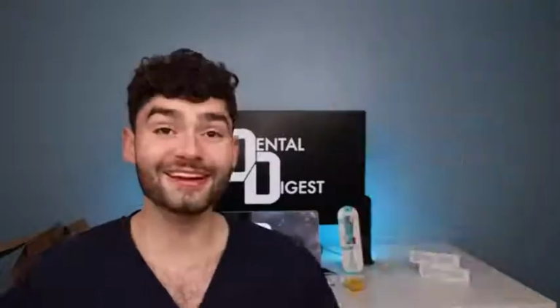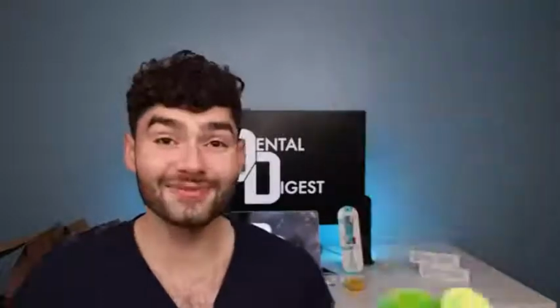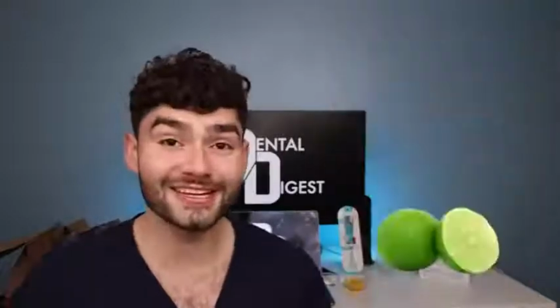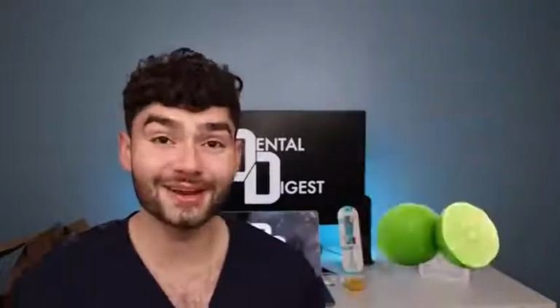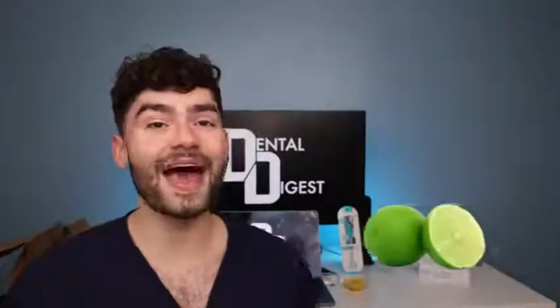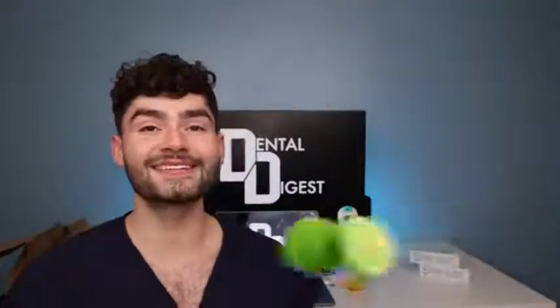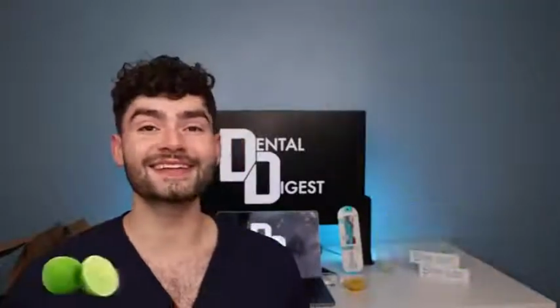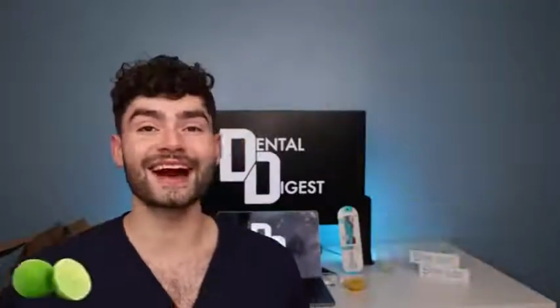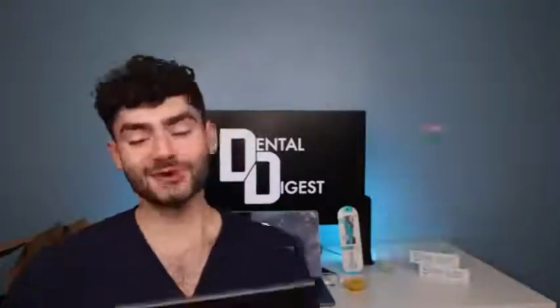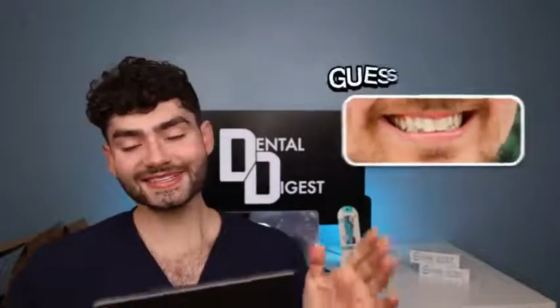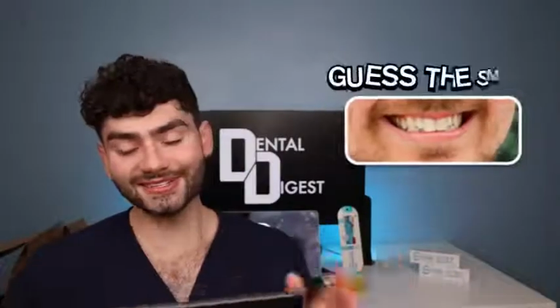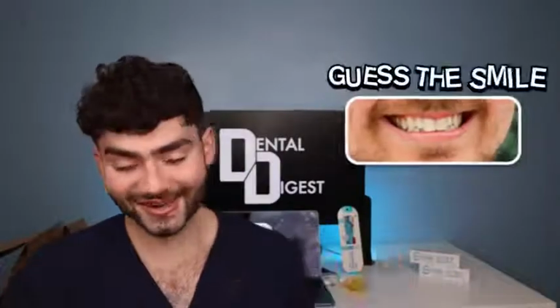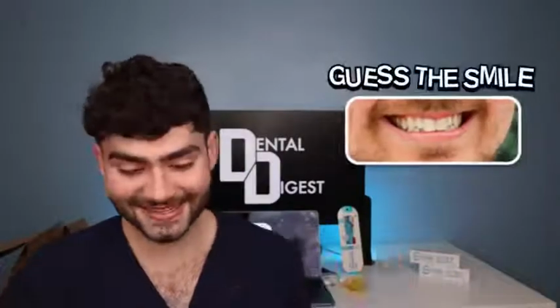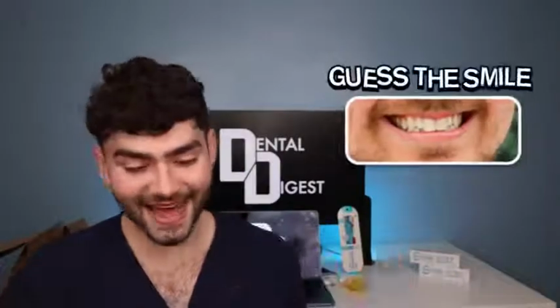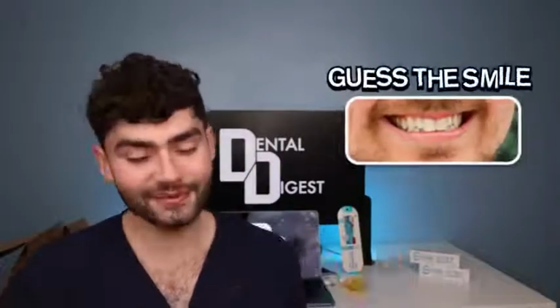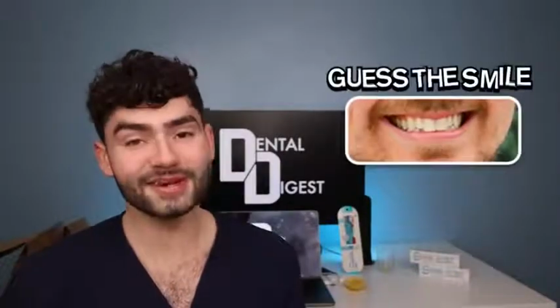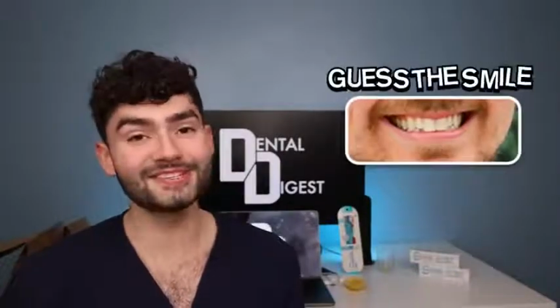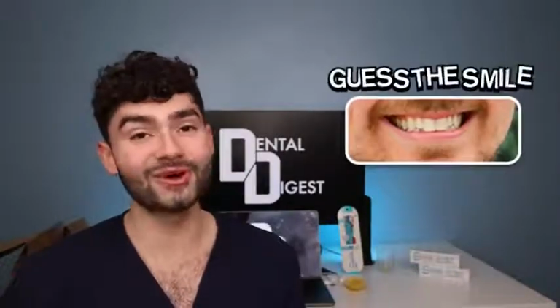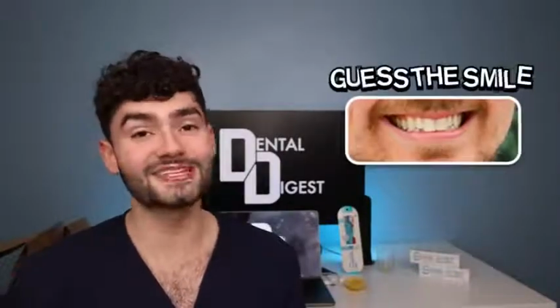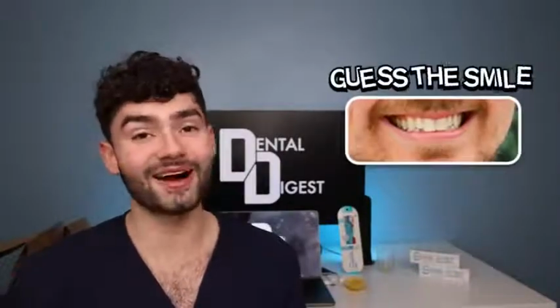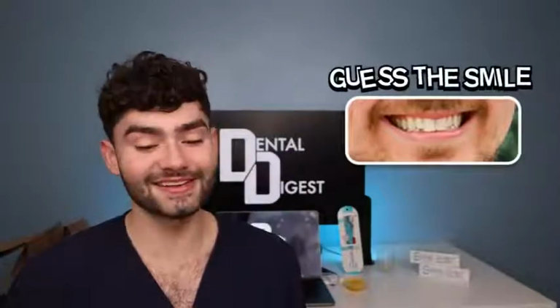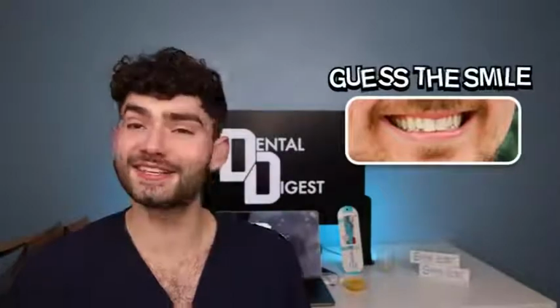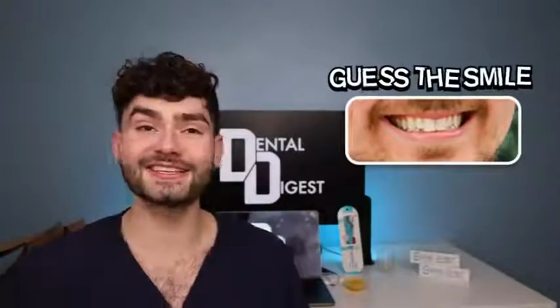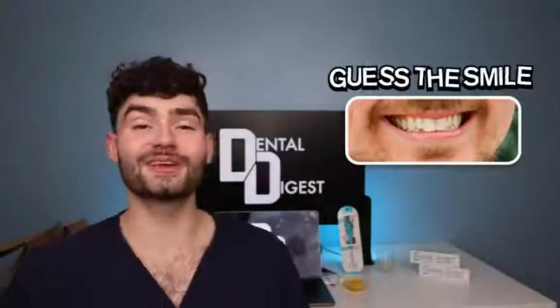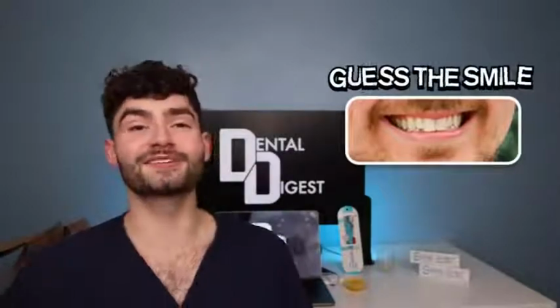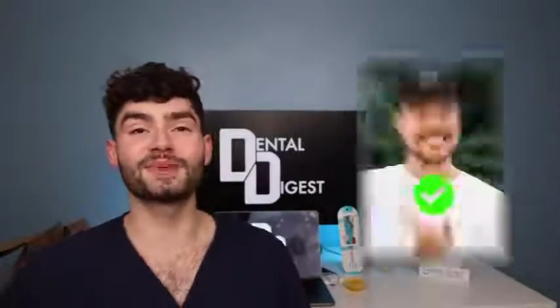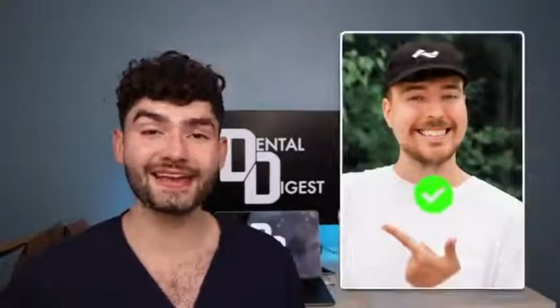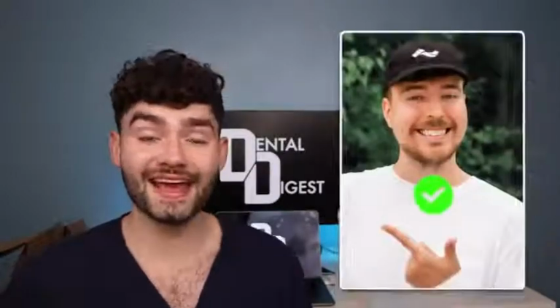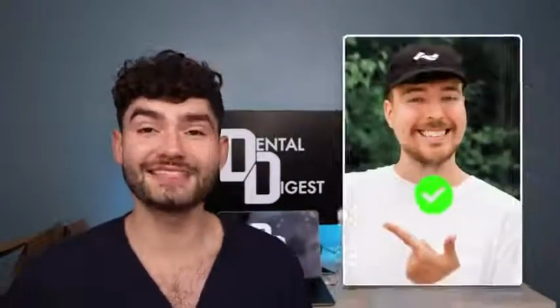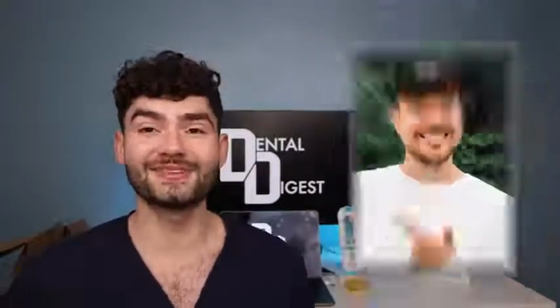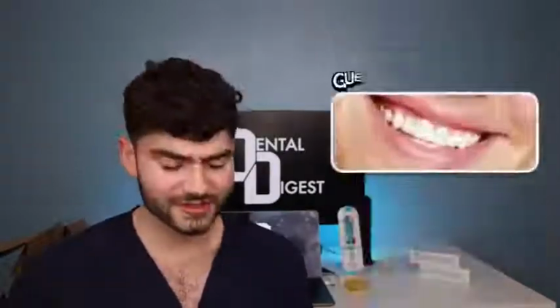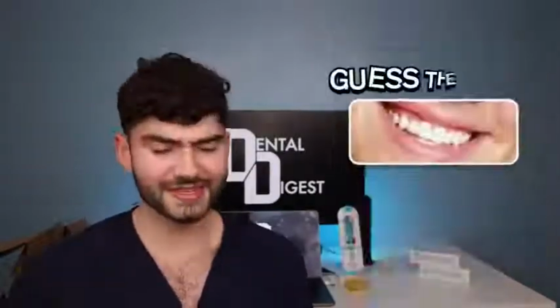Another mystery item added to the concoction. Dude, this is too easy — everybody should know who this smile is. This is Mr. Beast, aka Jimmy.